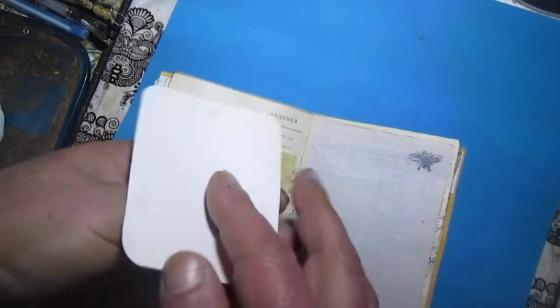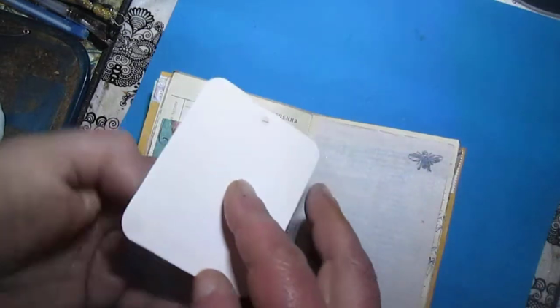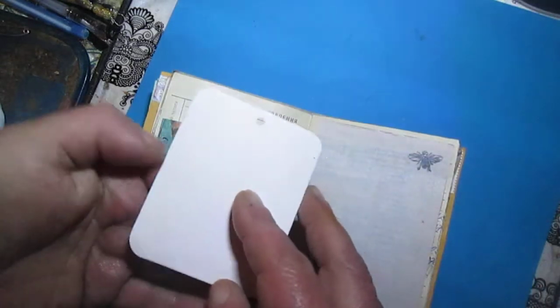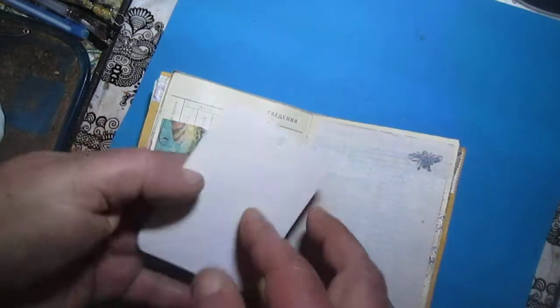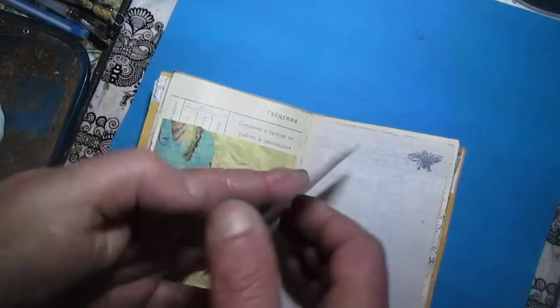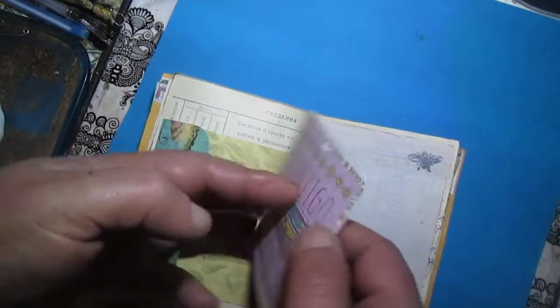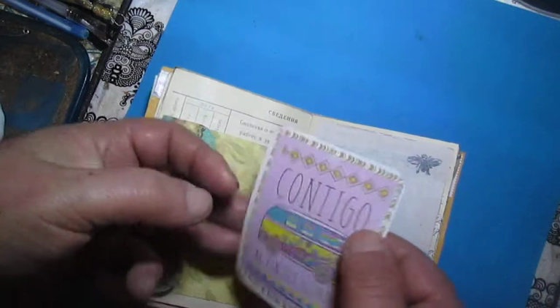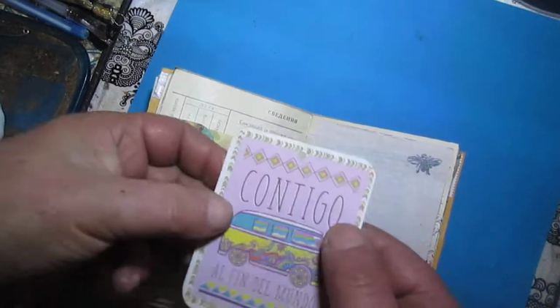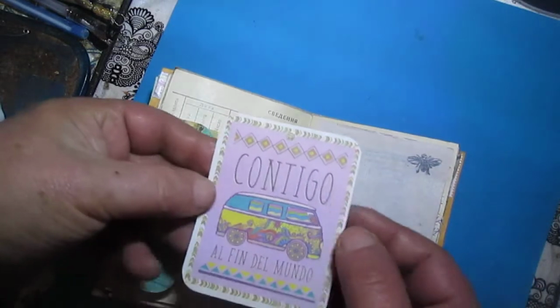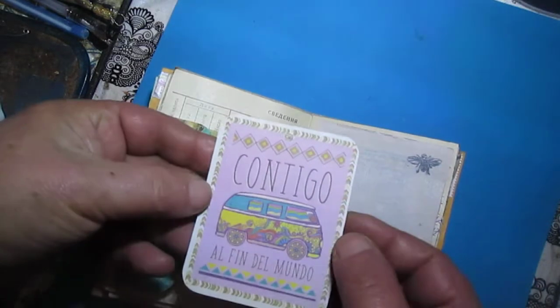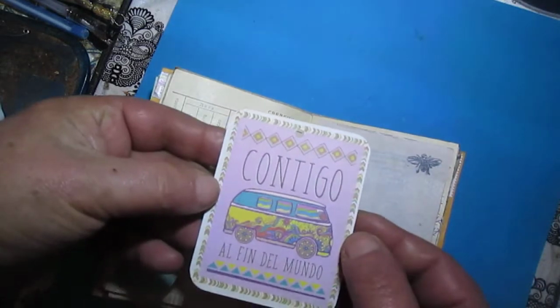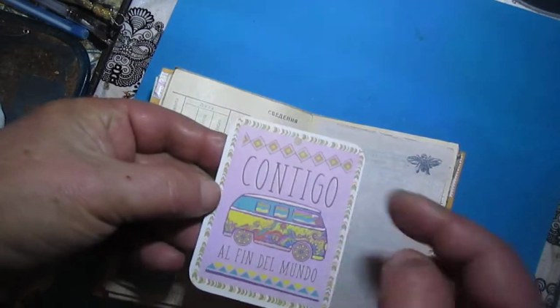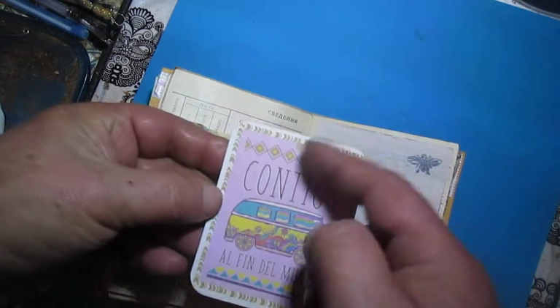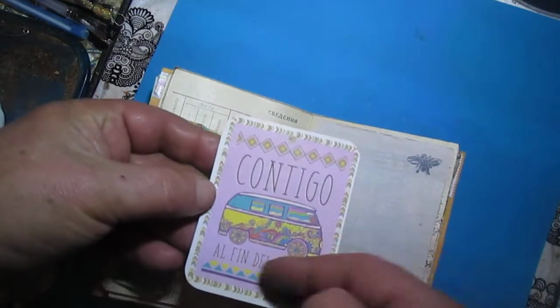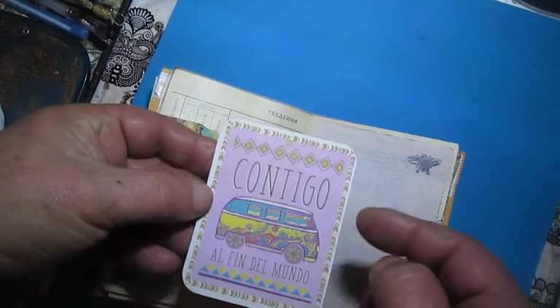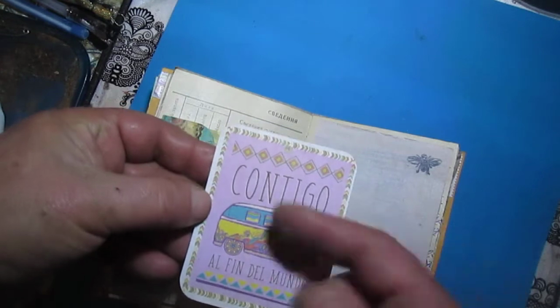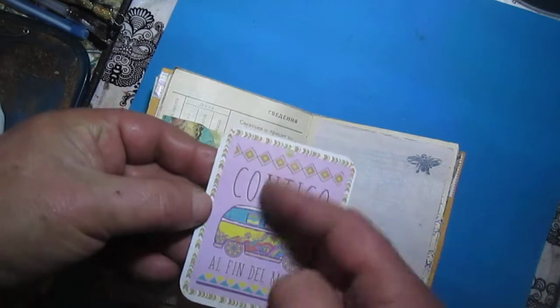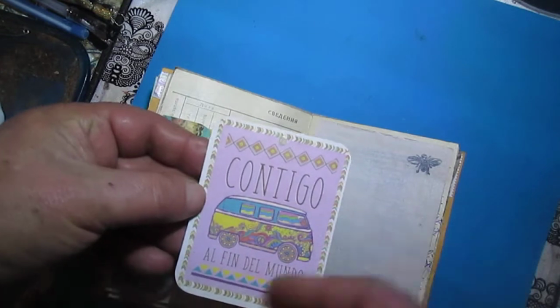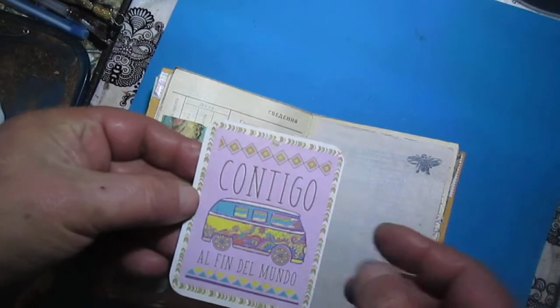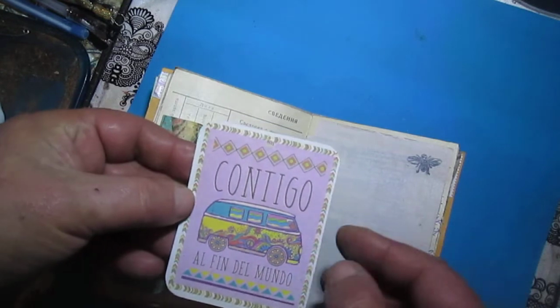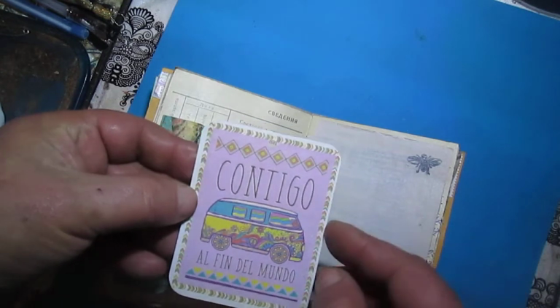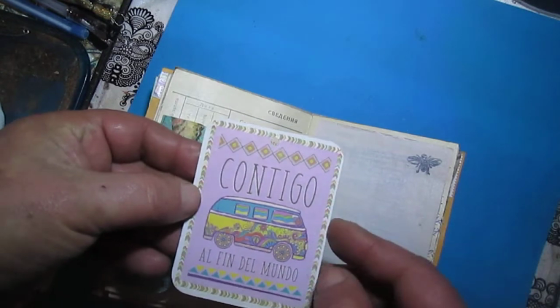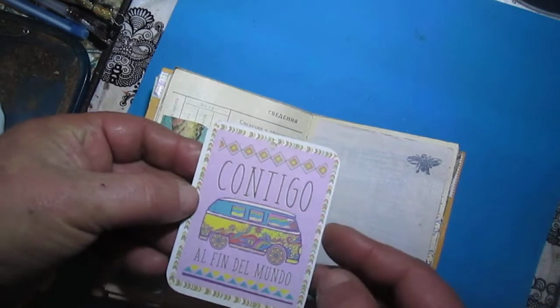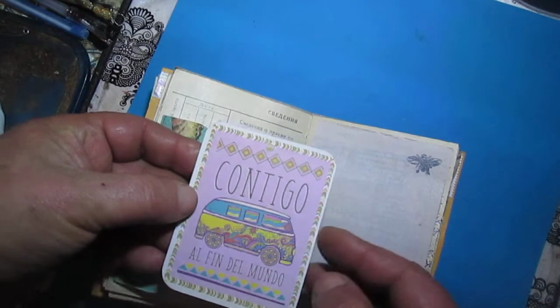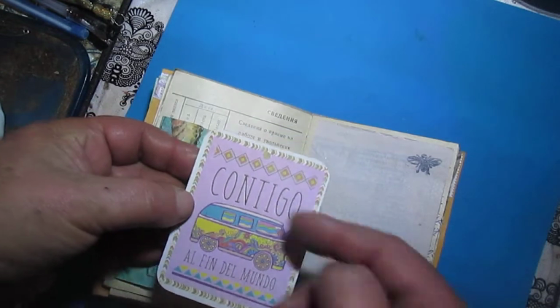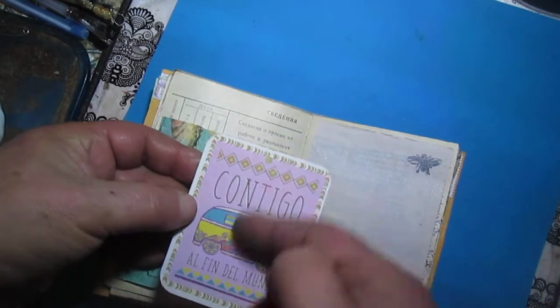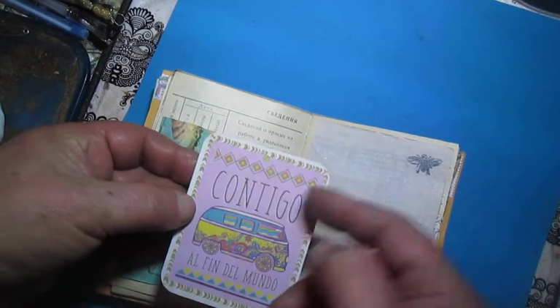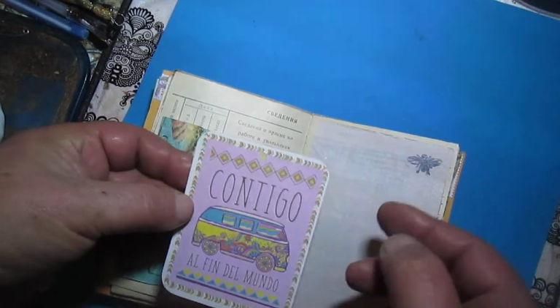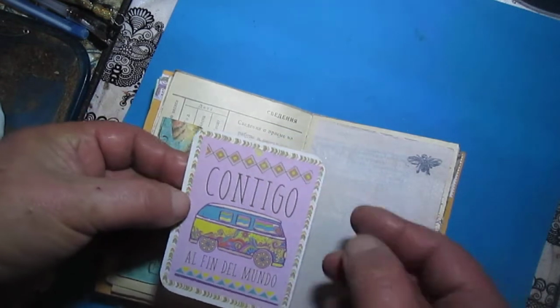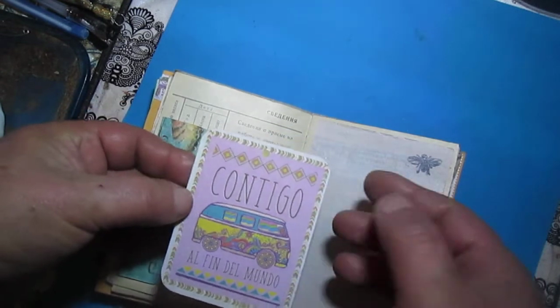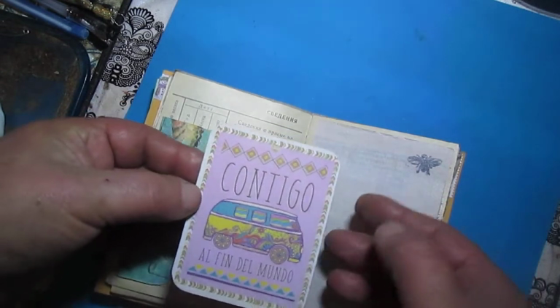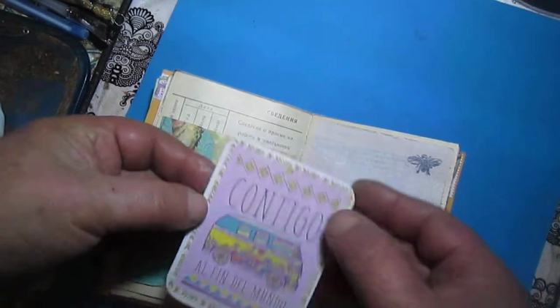I found this label sometime ago and I like it, so I used it as a journaling card.